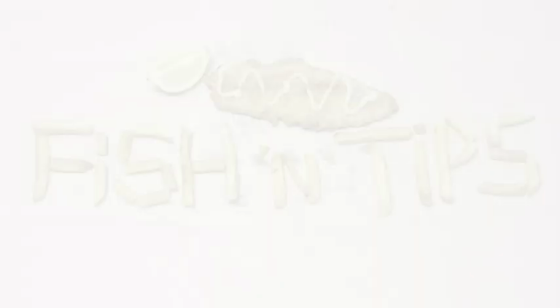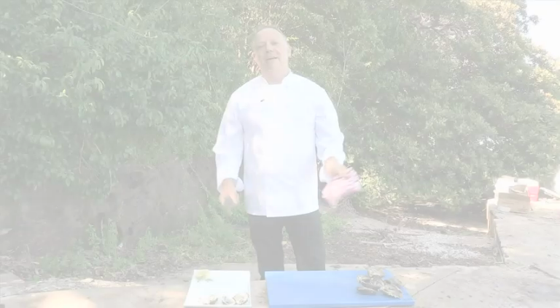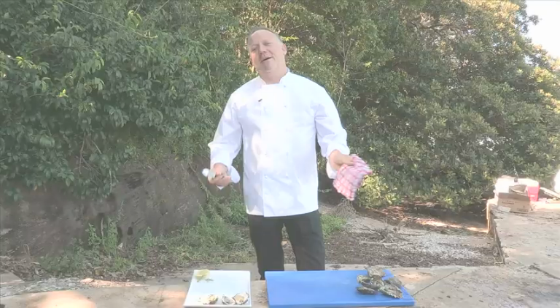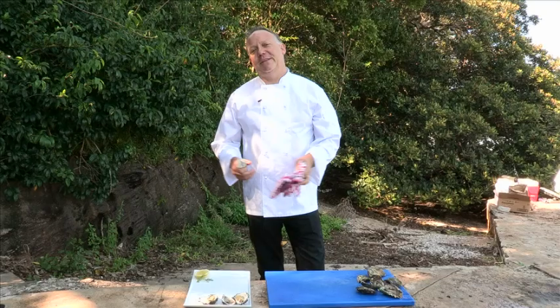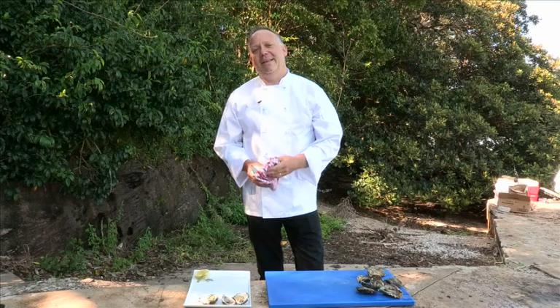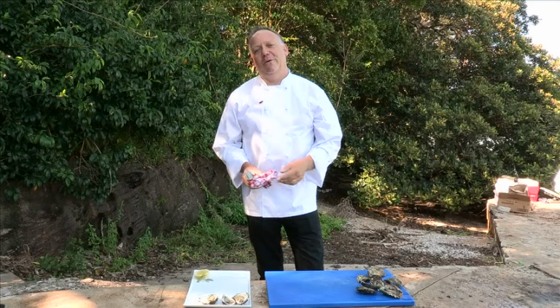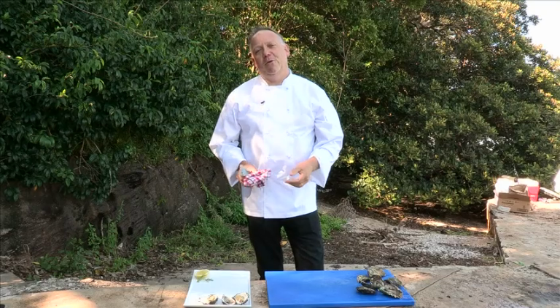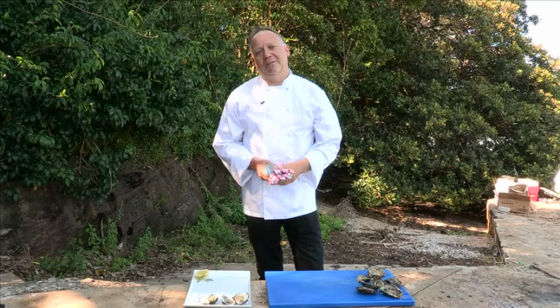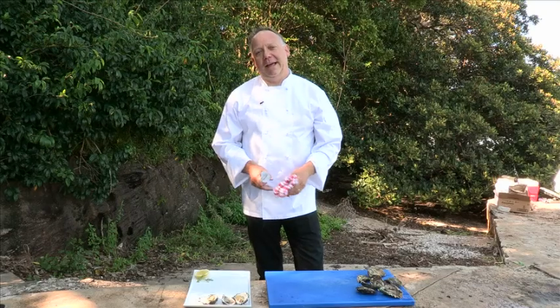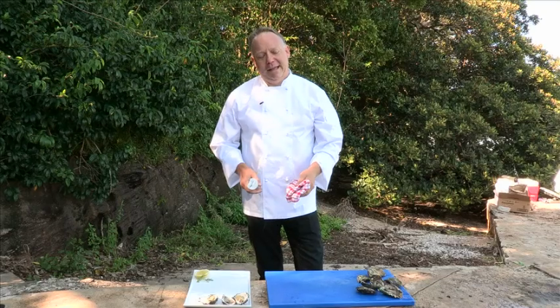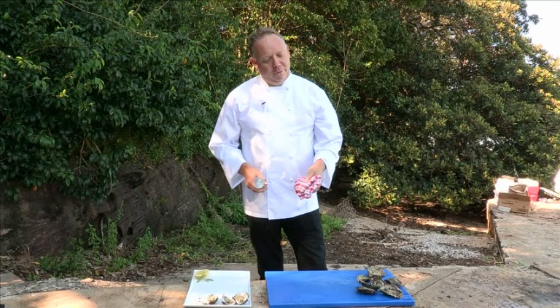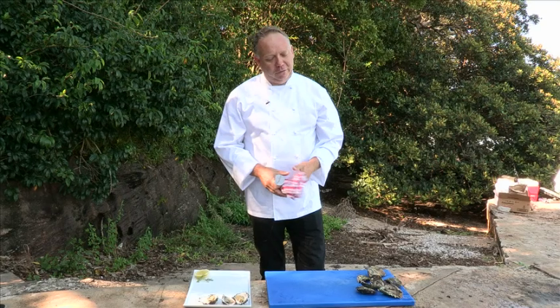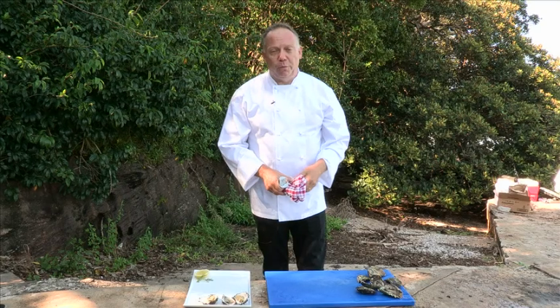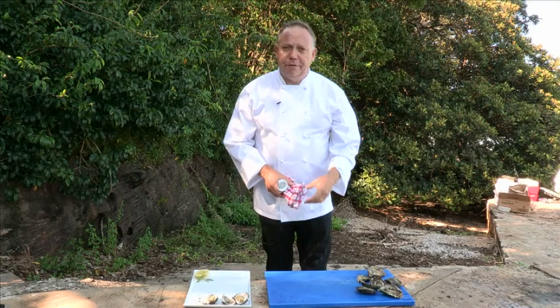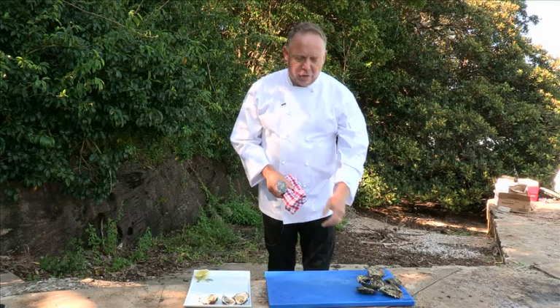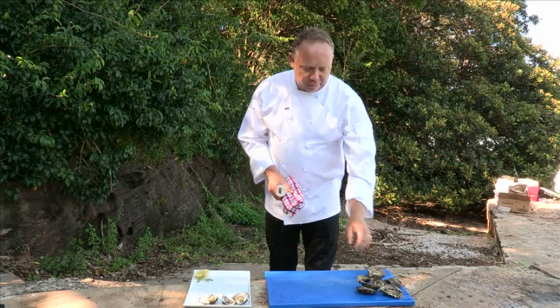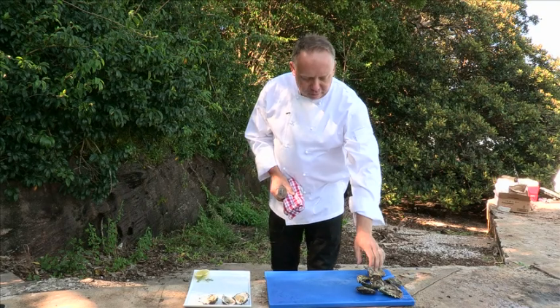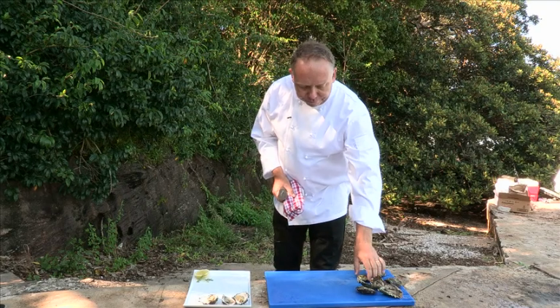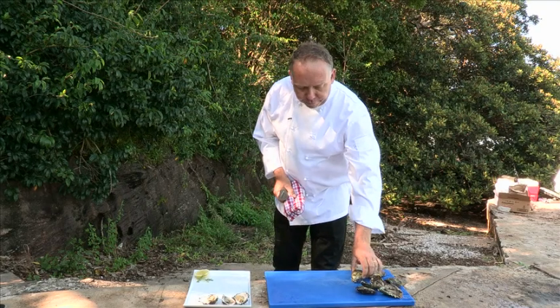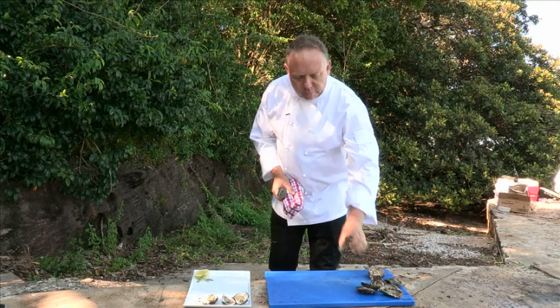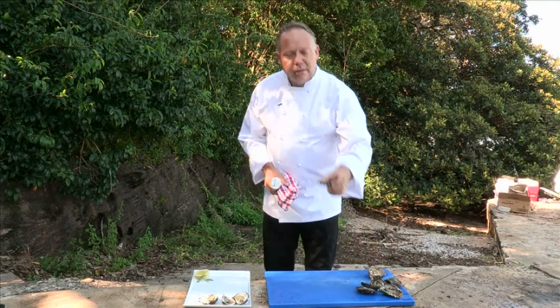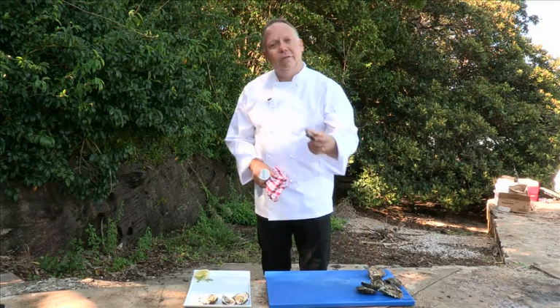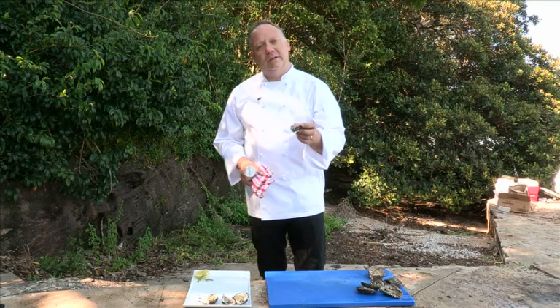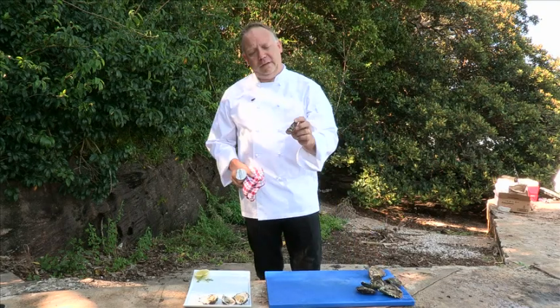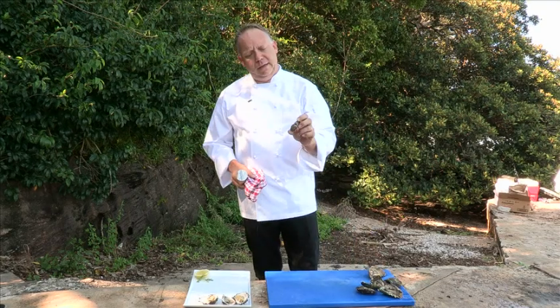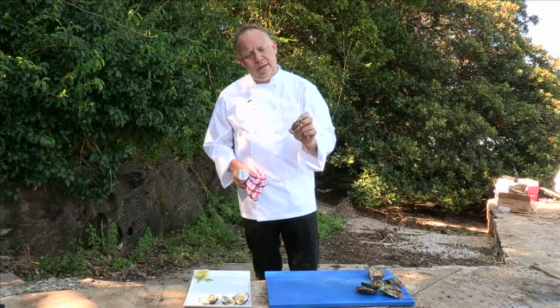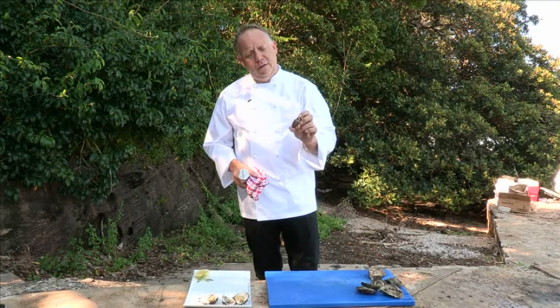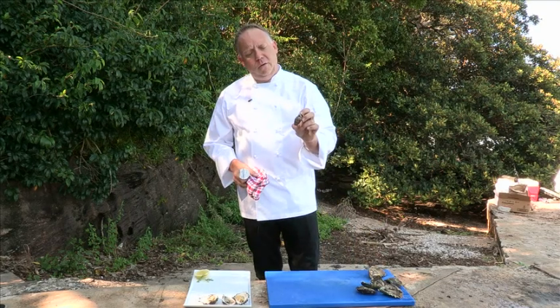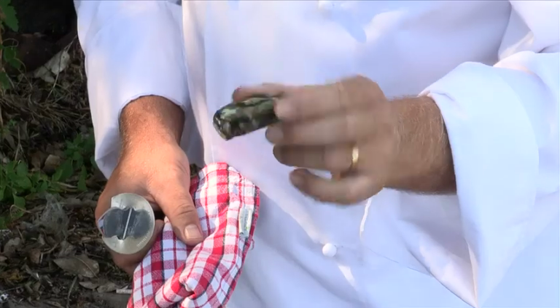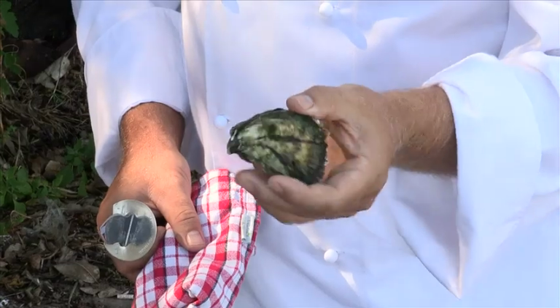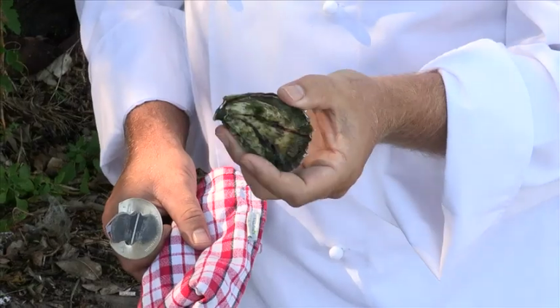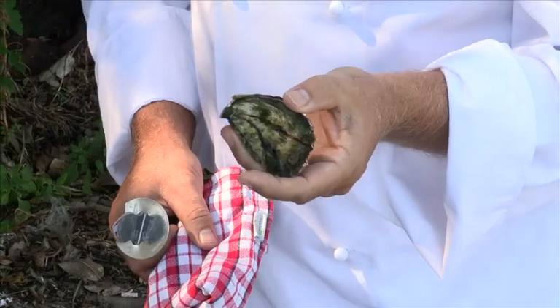G'day guys, we're down here at the water today. We've got some beautiful oysters, as you can see, all the way from Botany Bay.